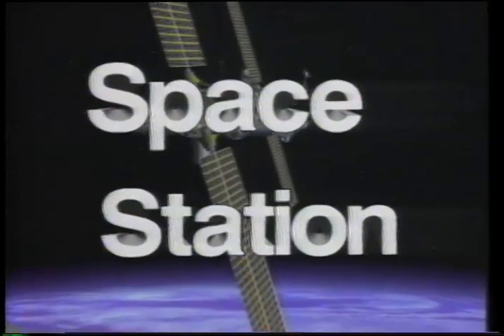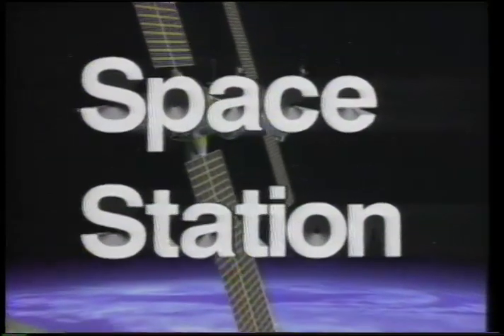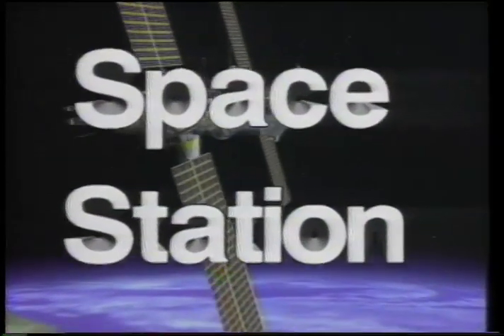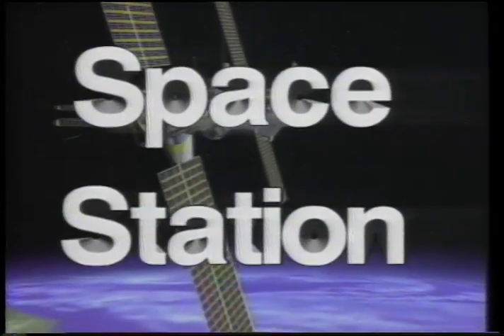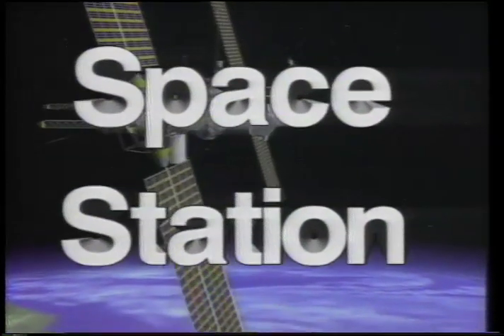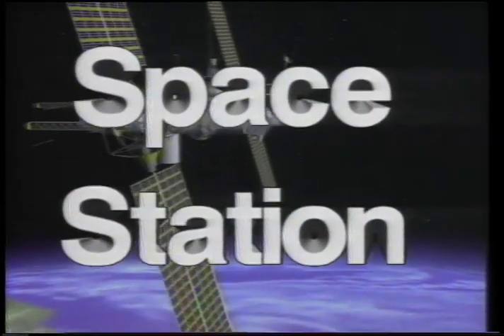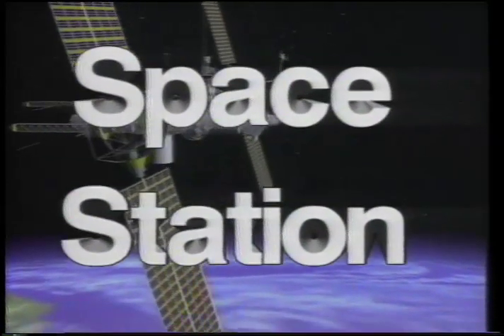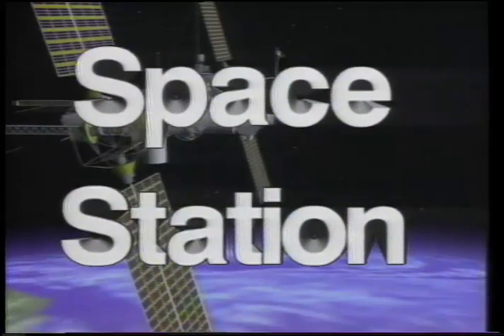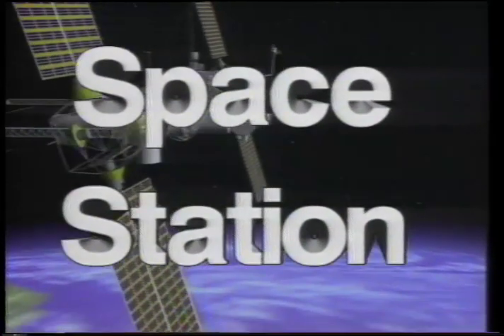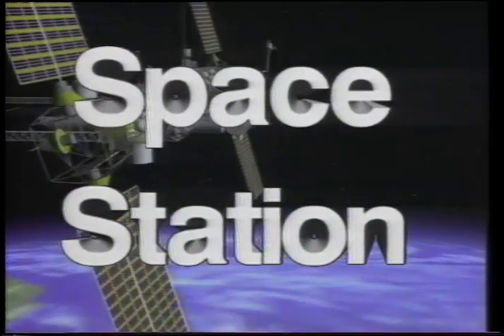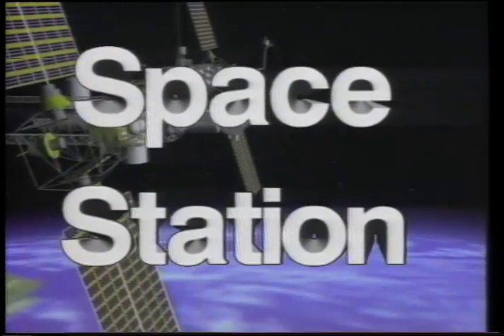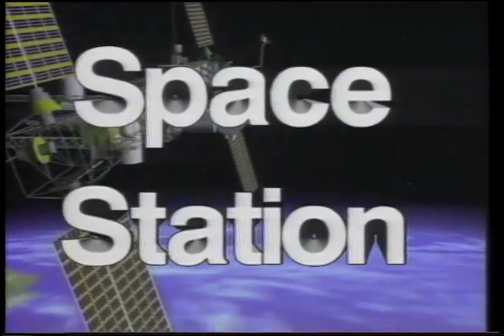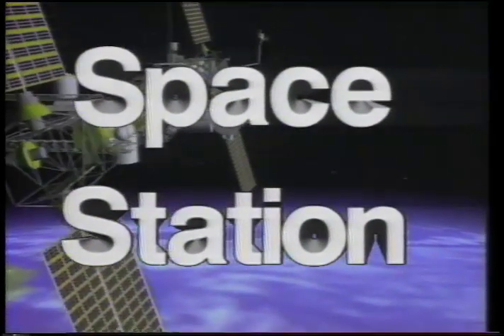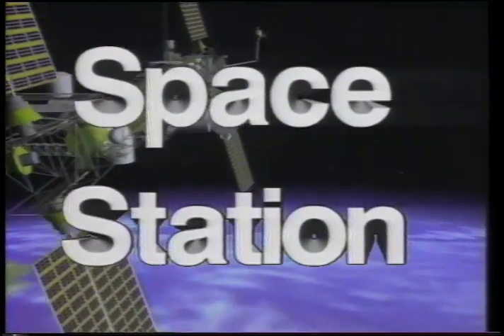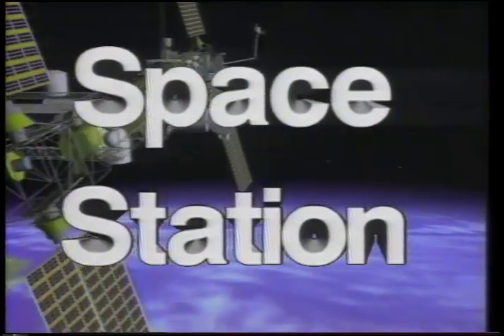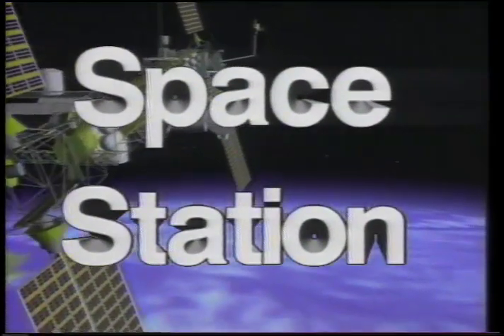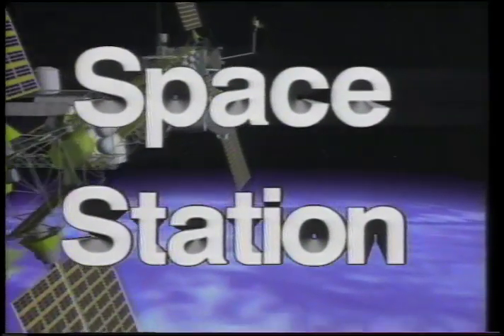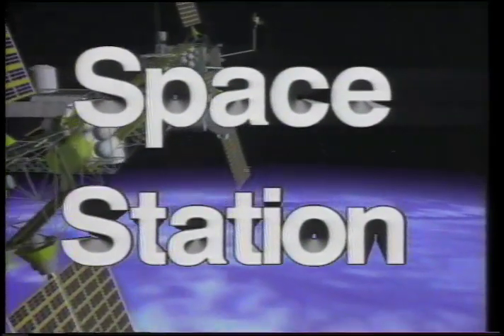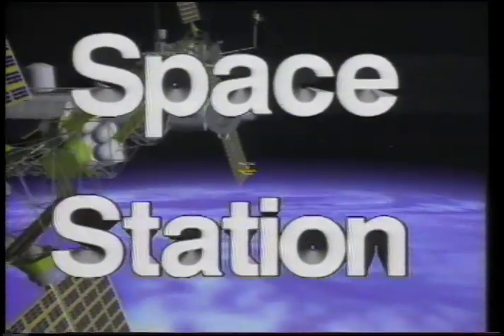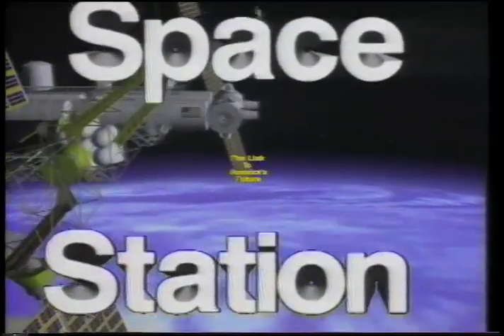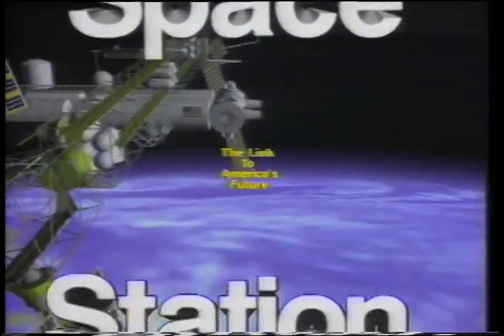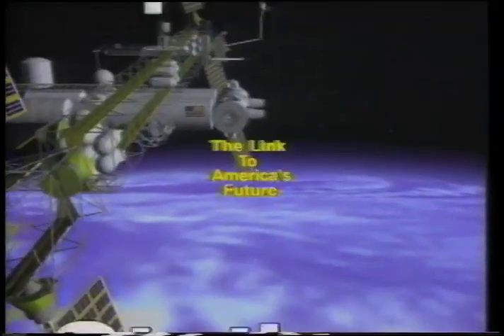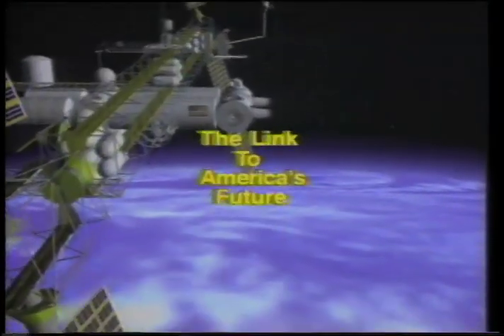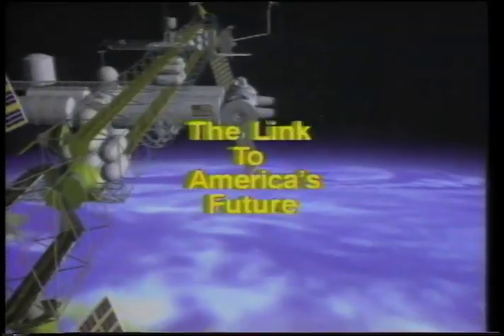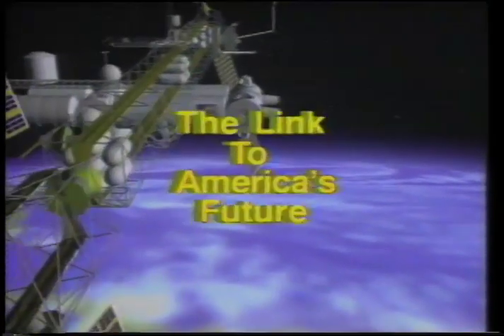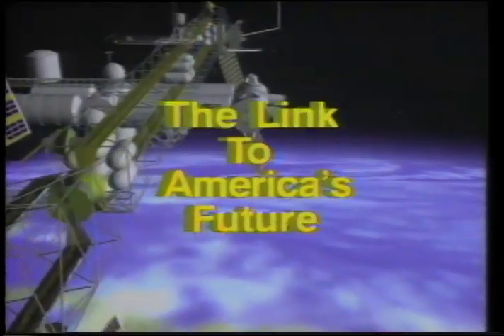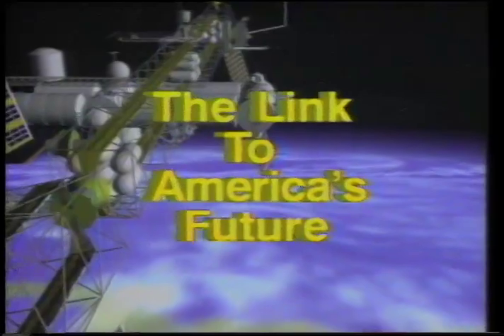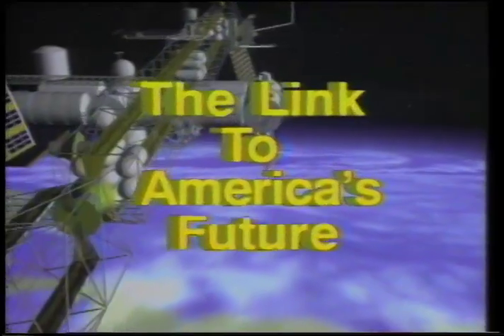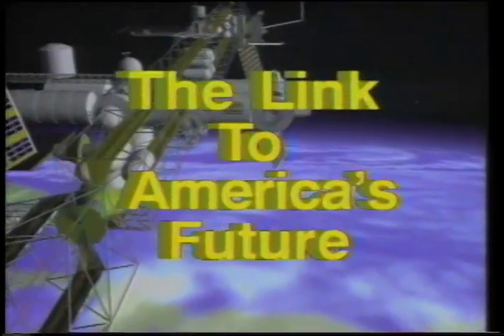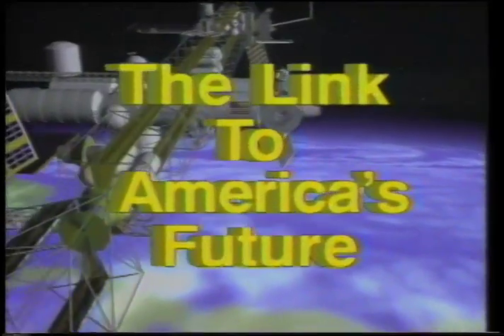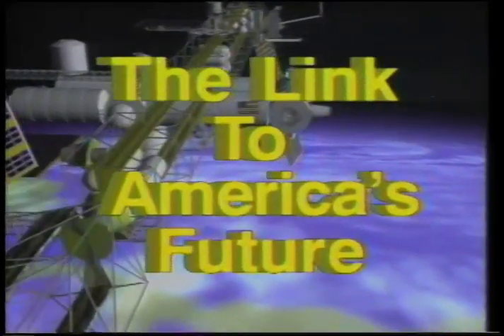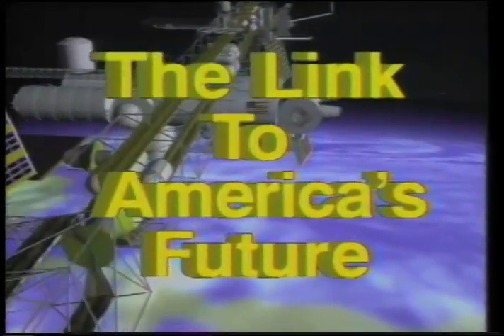Space Station: The Link to America's Future.